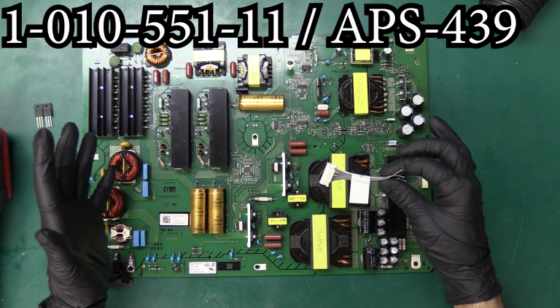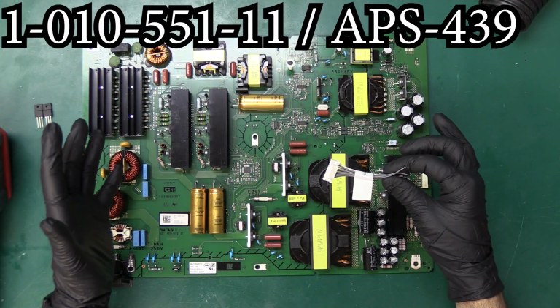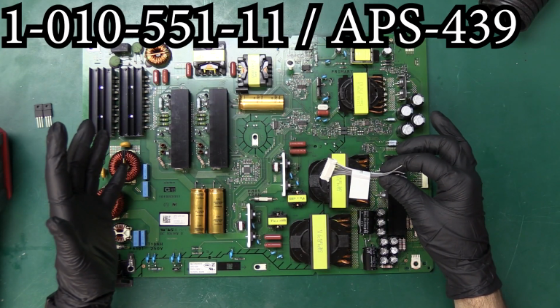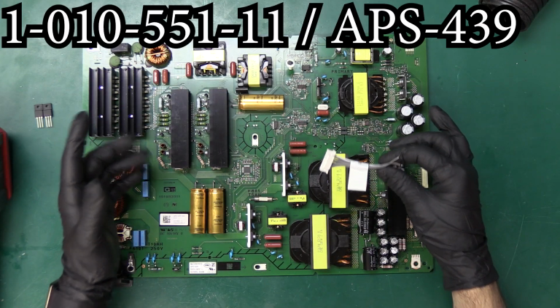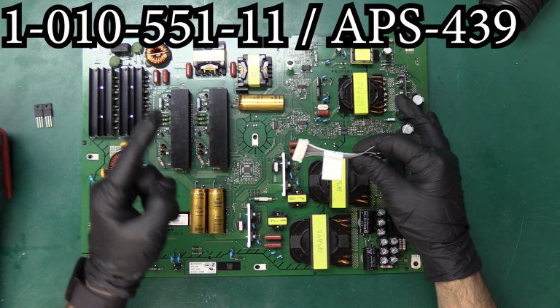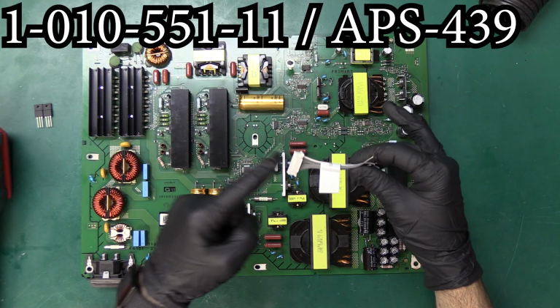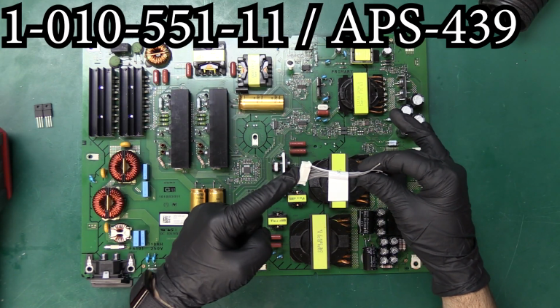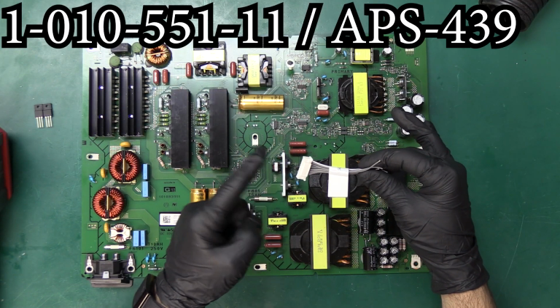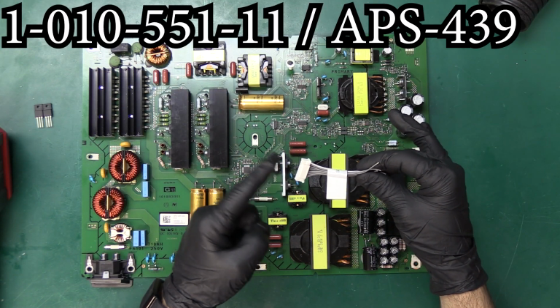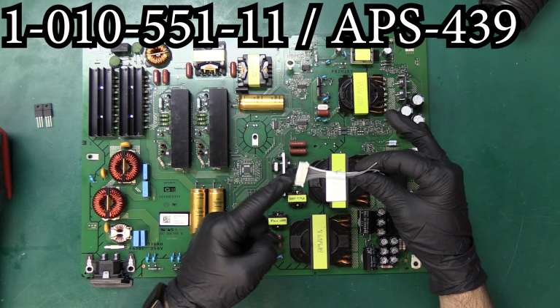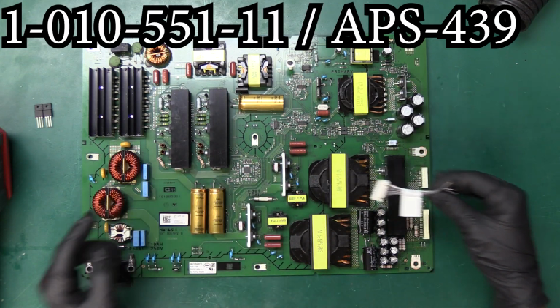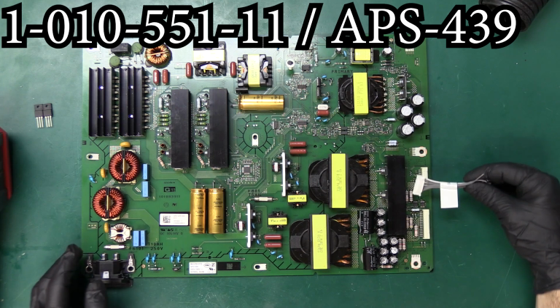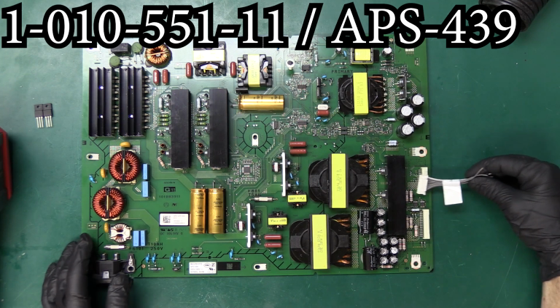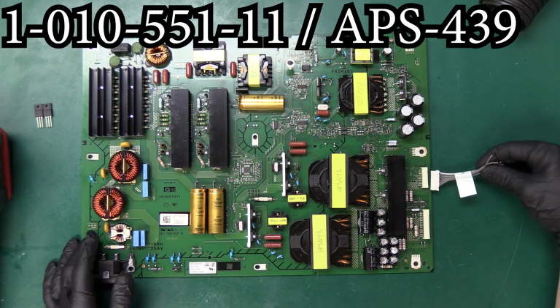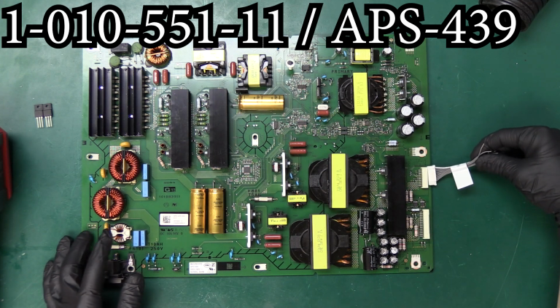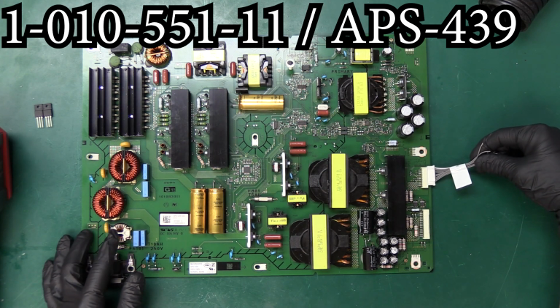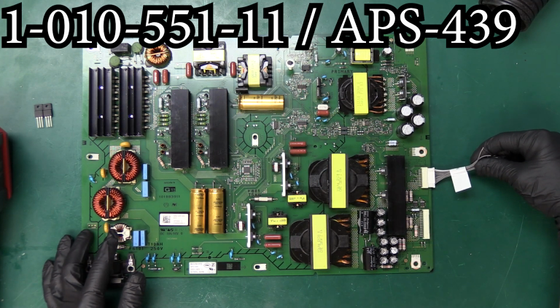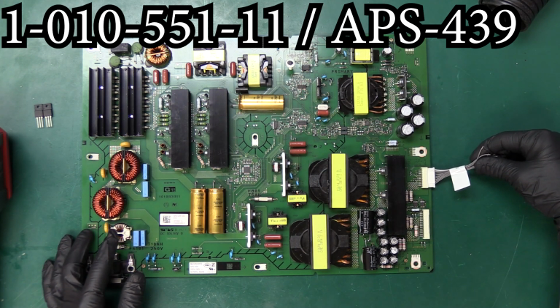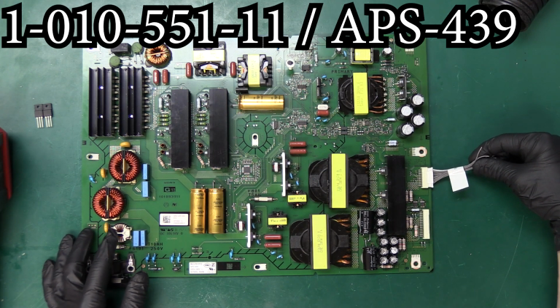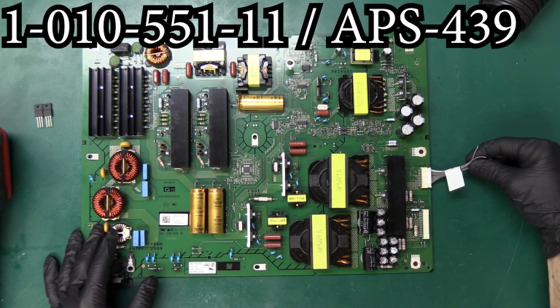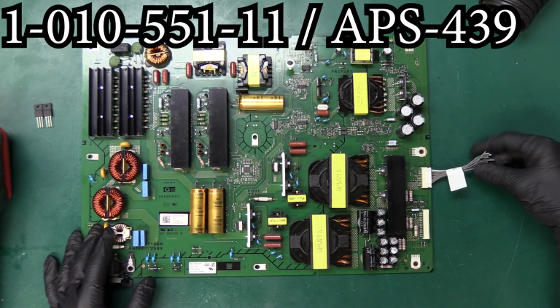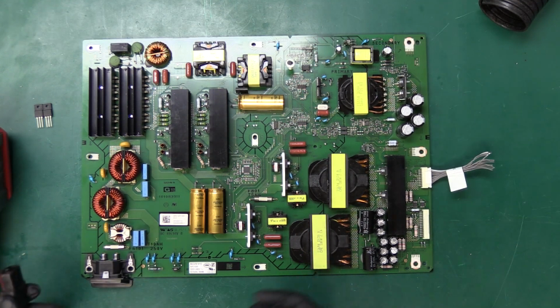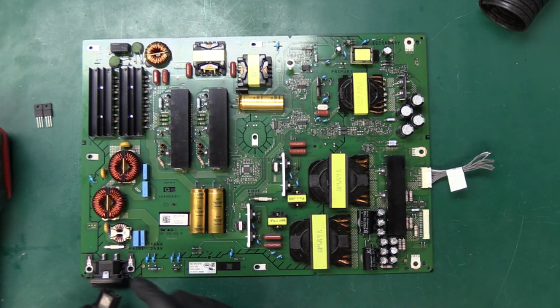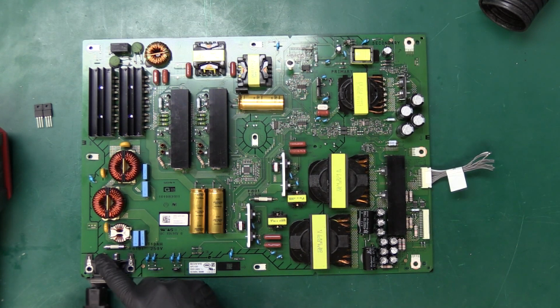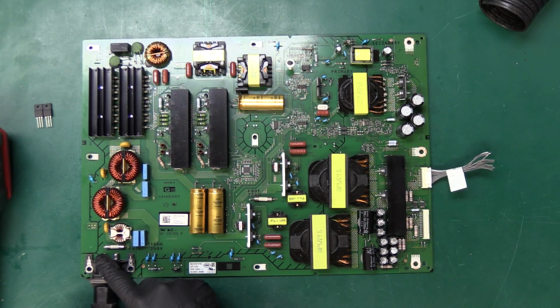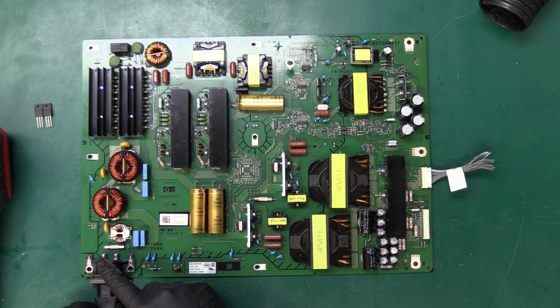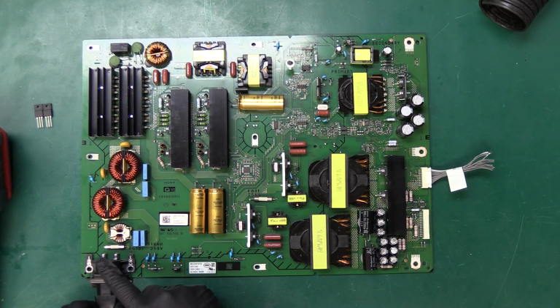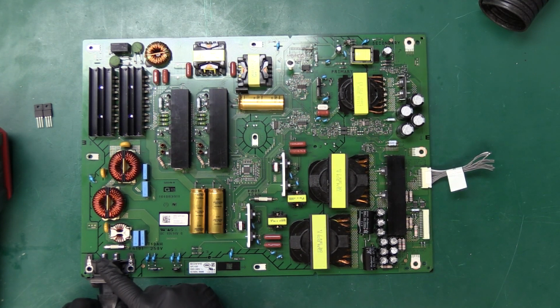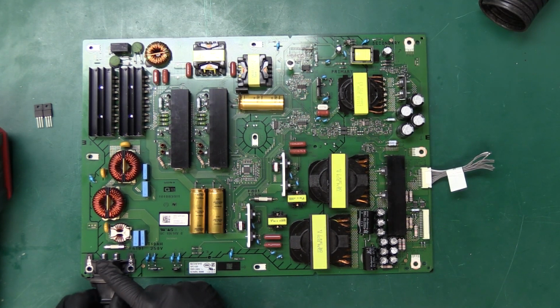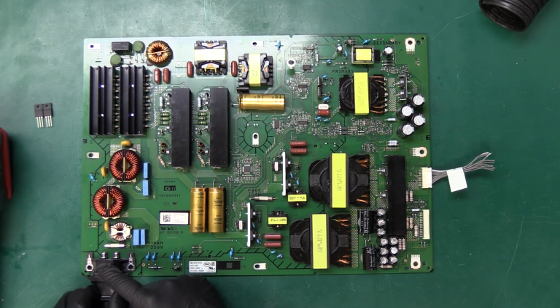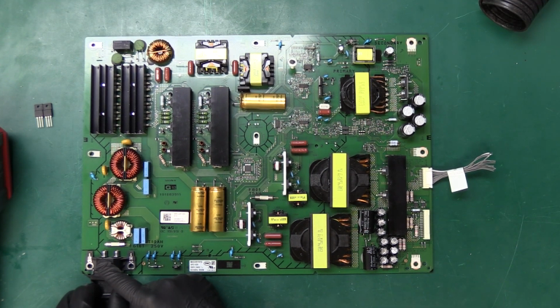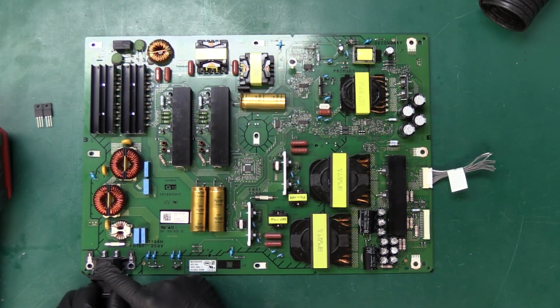For bench testing purposes I'm going to plug in this custom cable which is going to turn on the power supply, and now we can plug it into power and do some voltage checks.